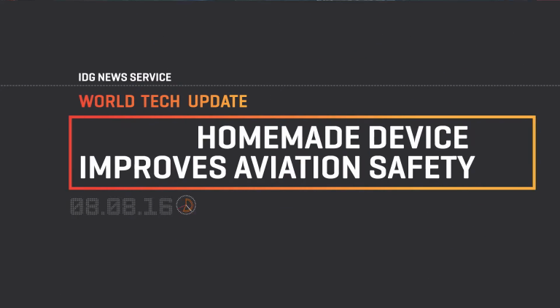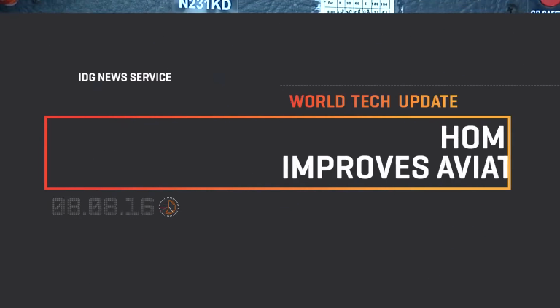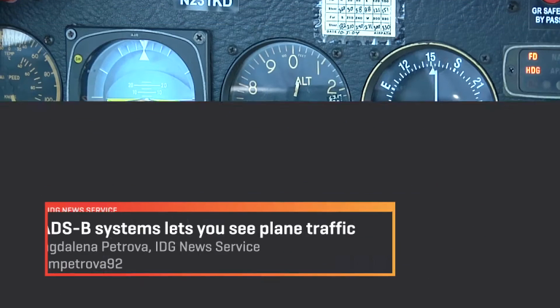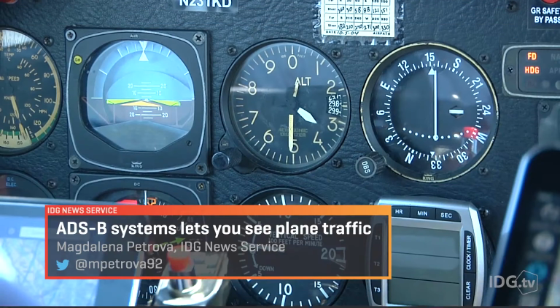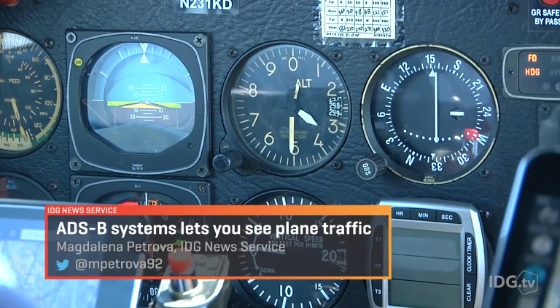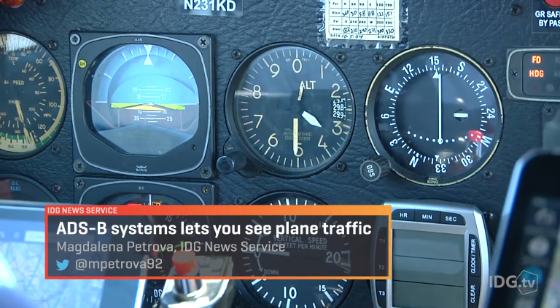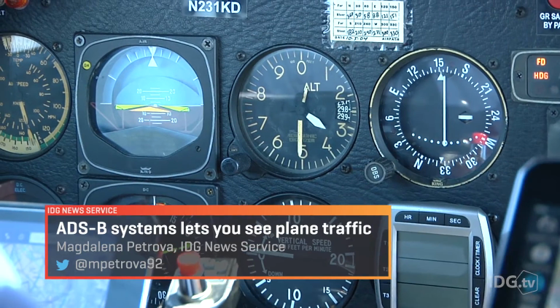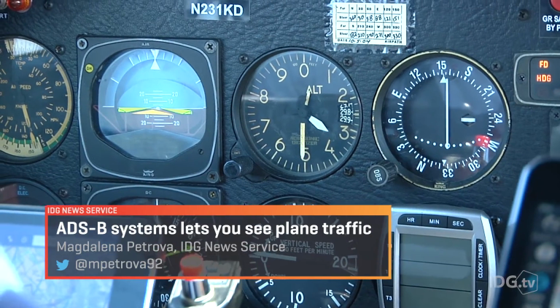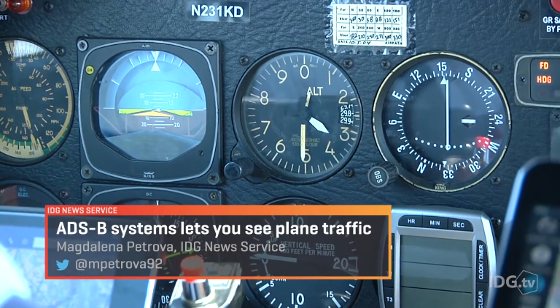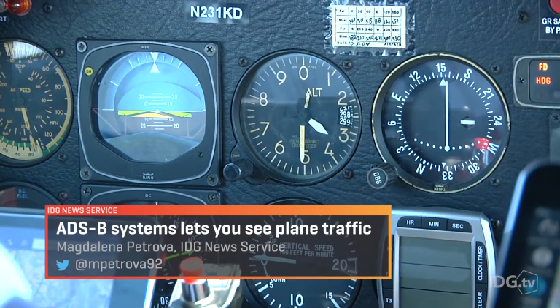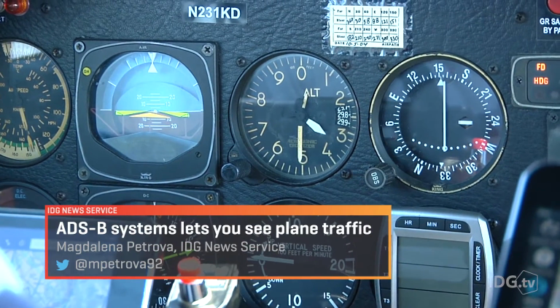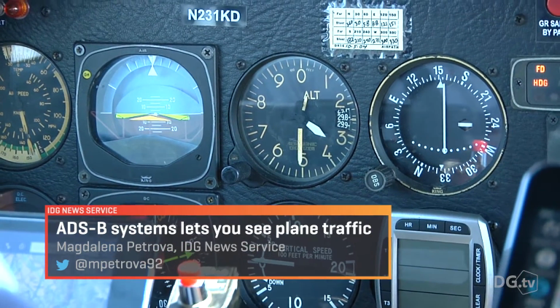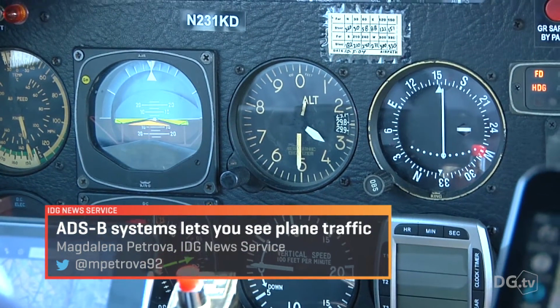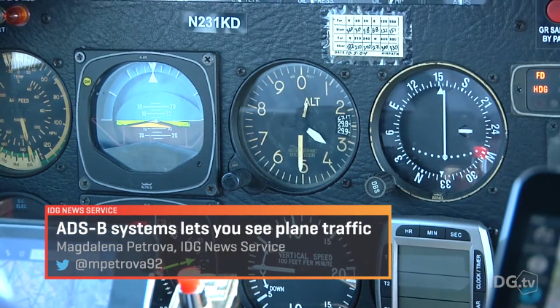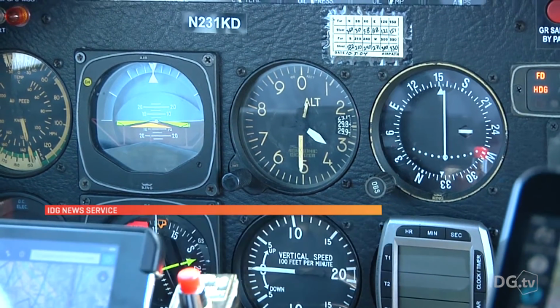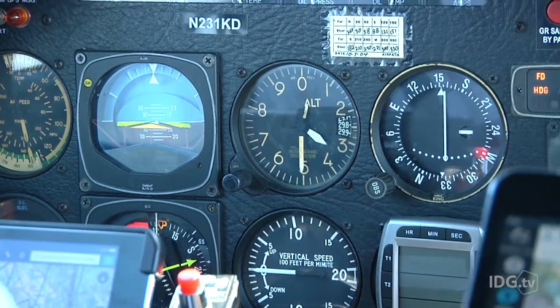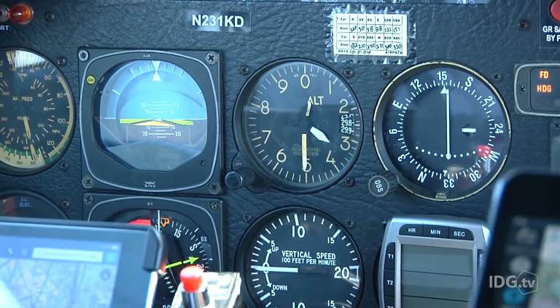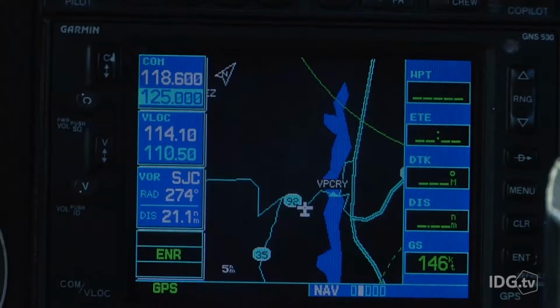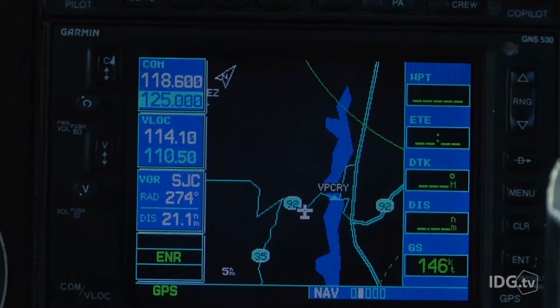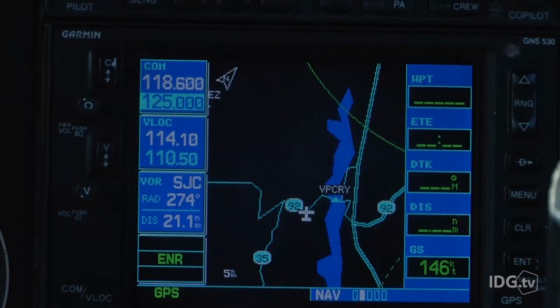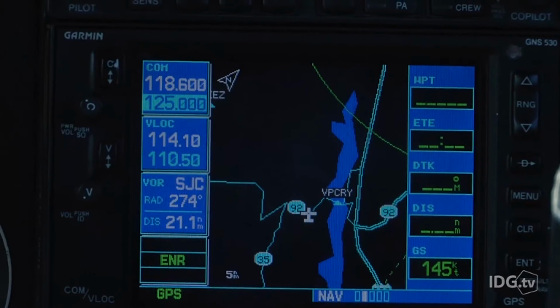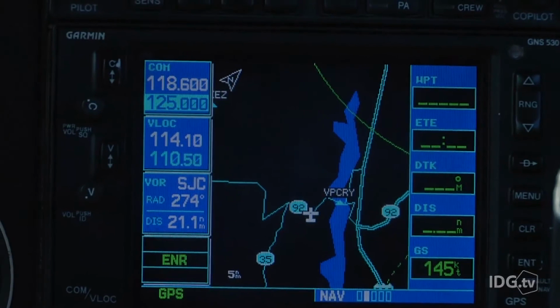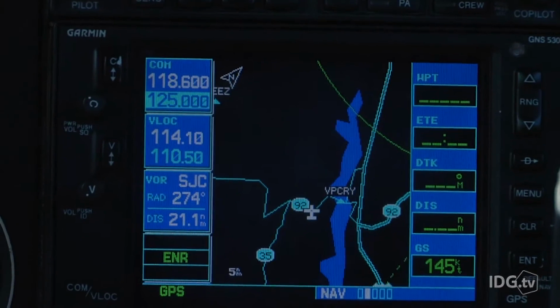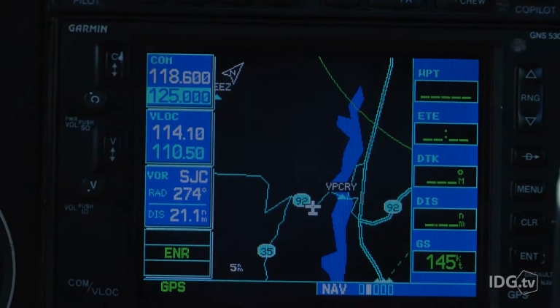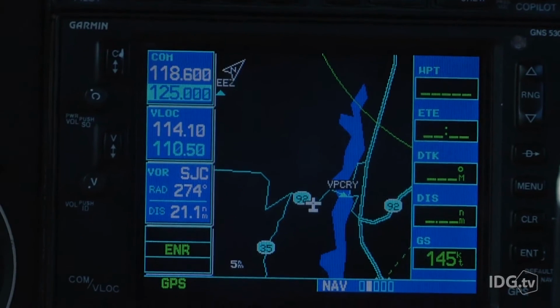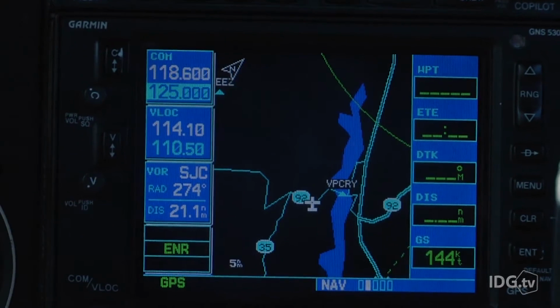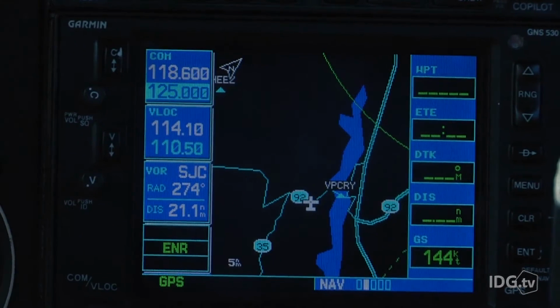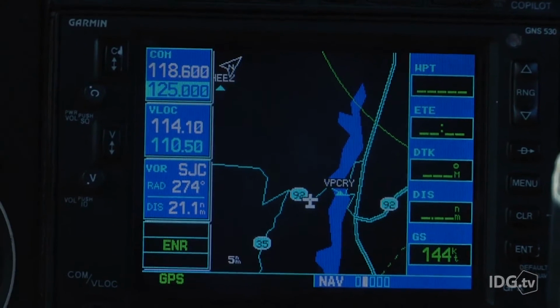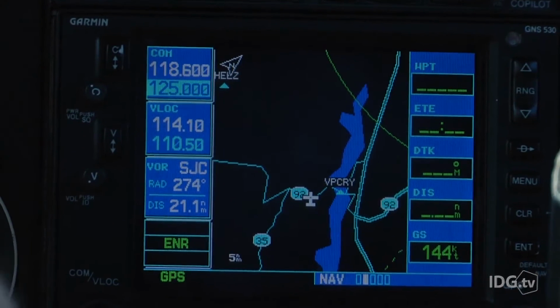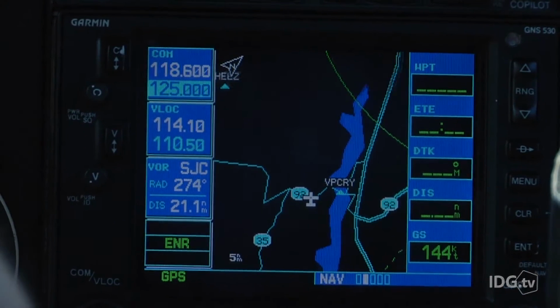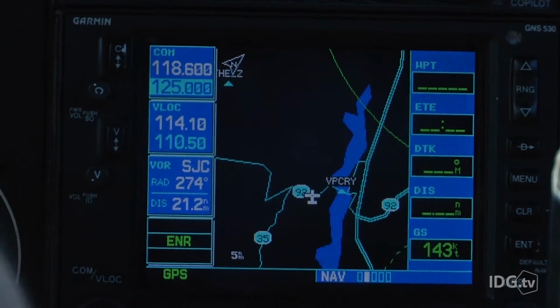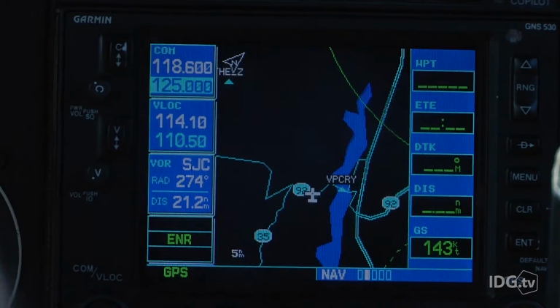The project is receiving data on speed, altitude, and headings sent from other planes through a system called ADS-B.